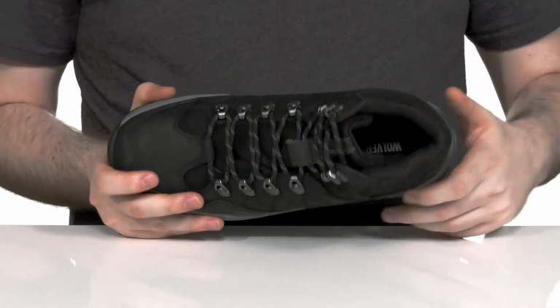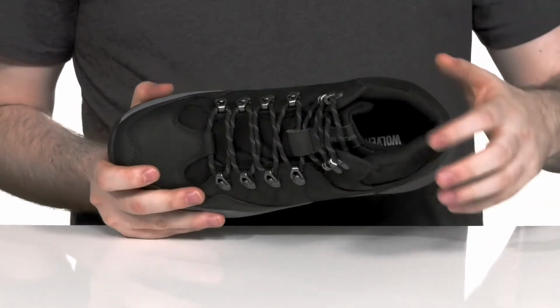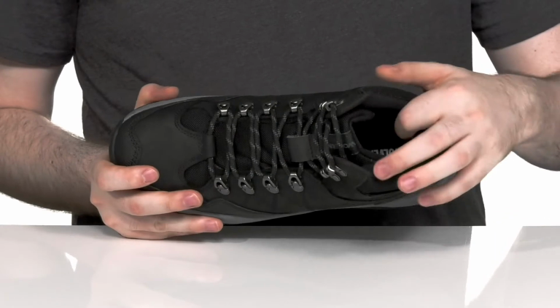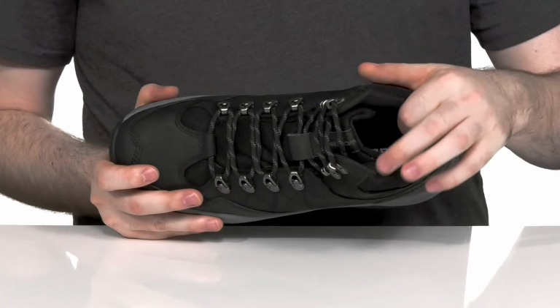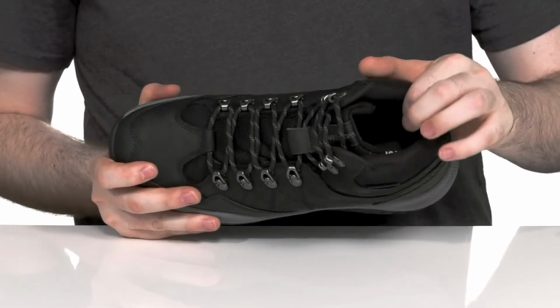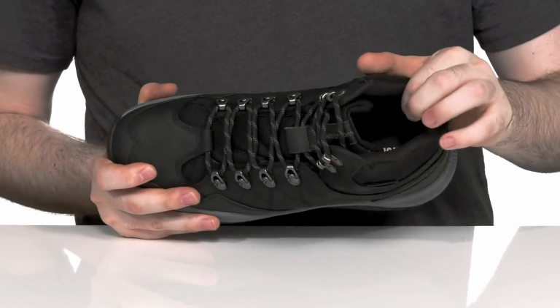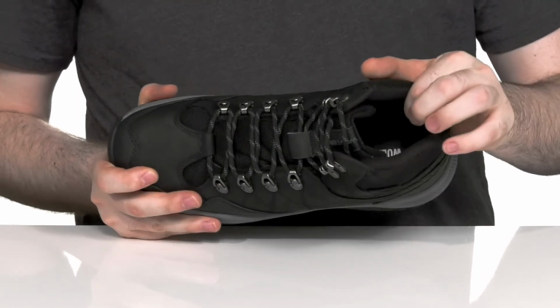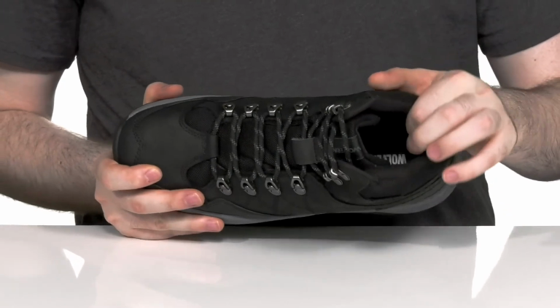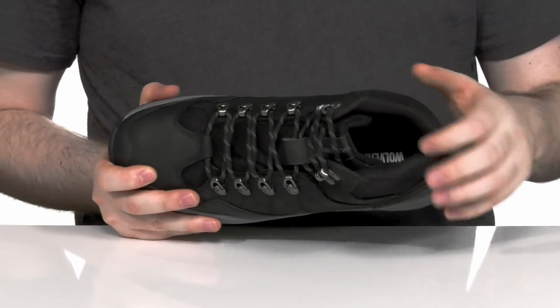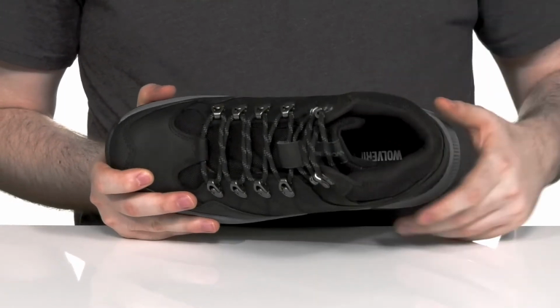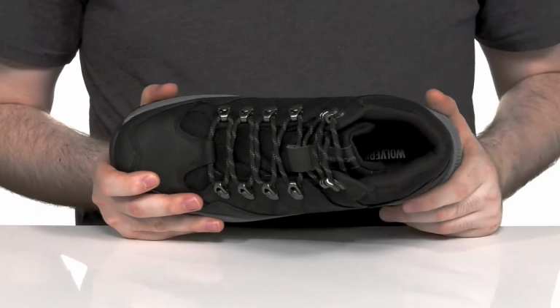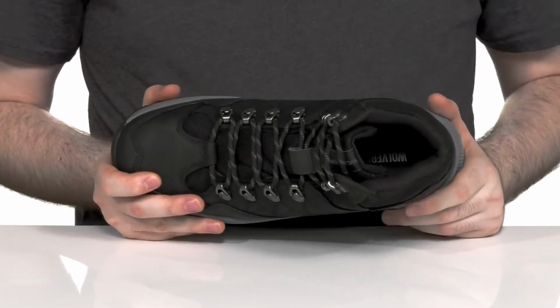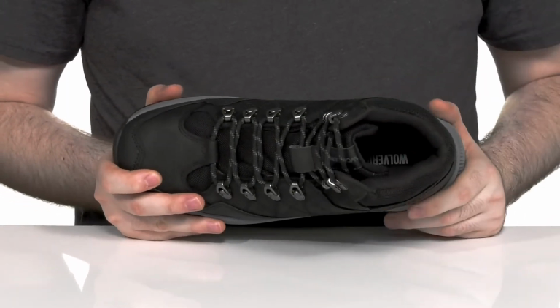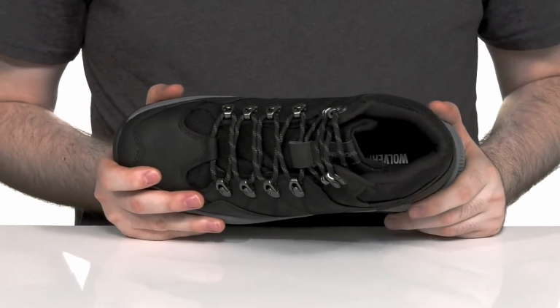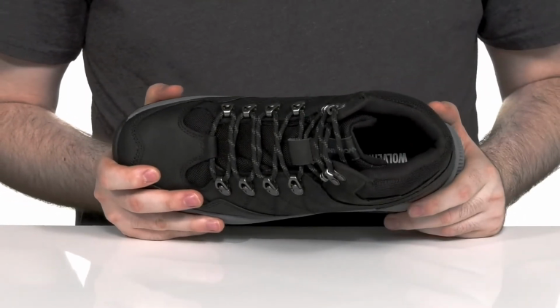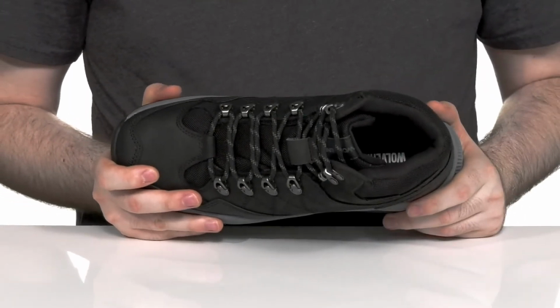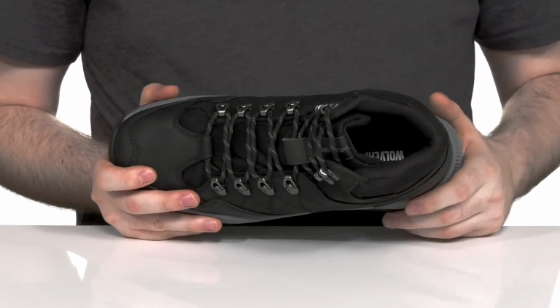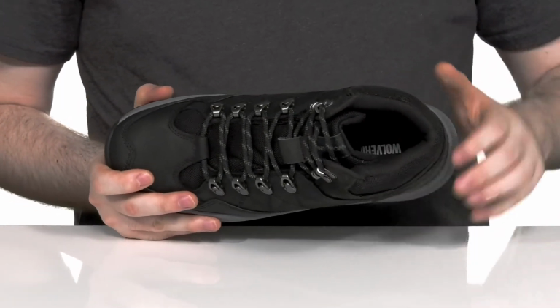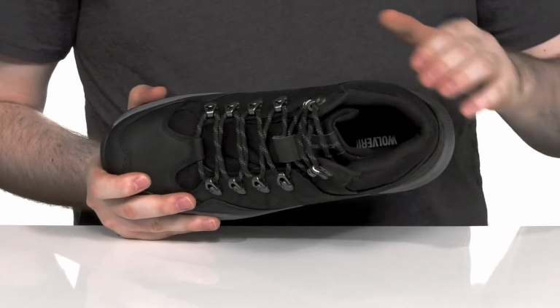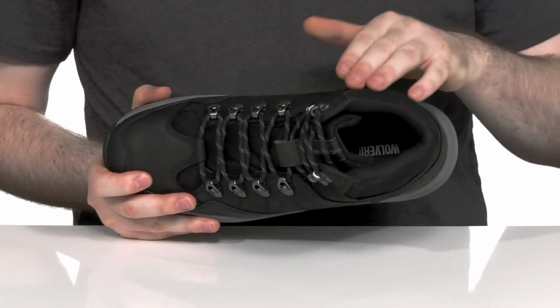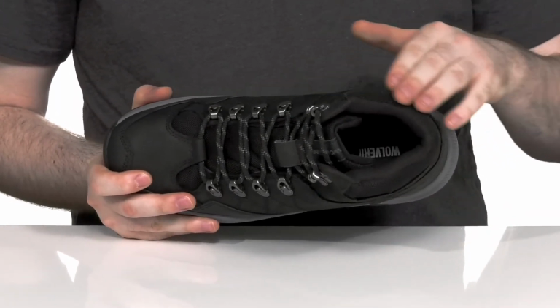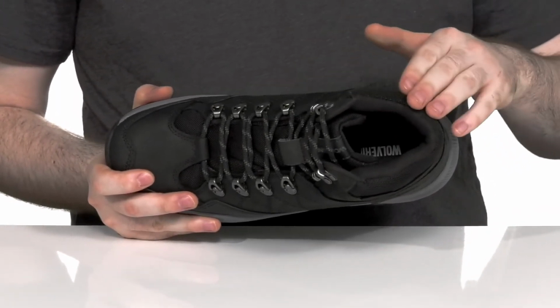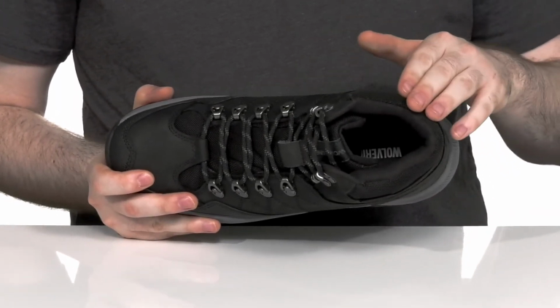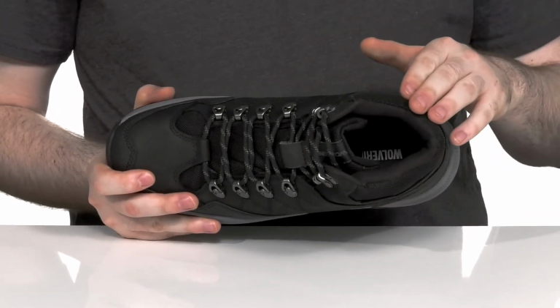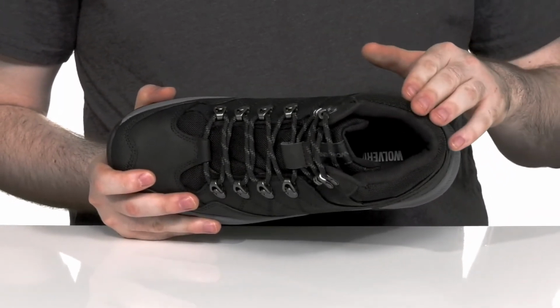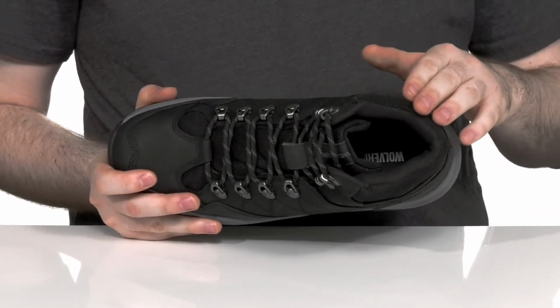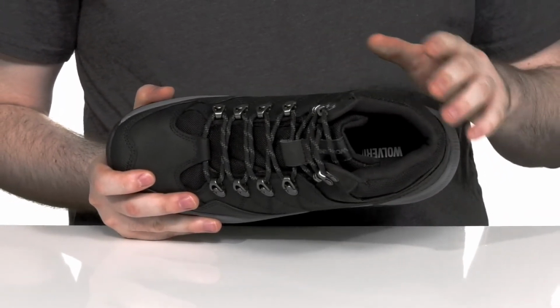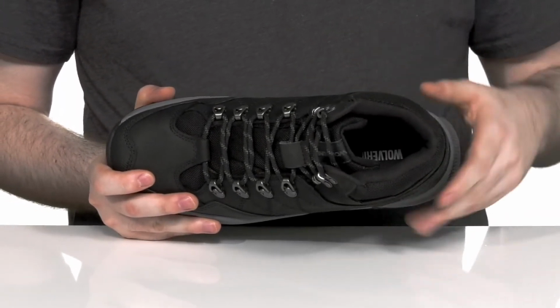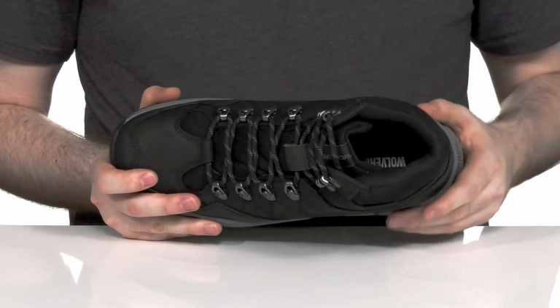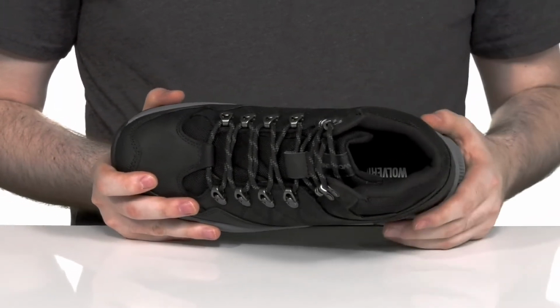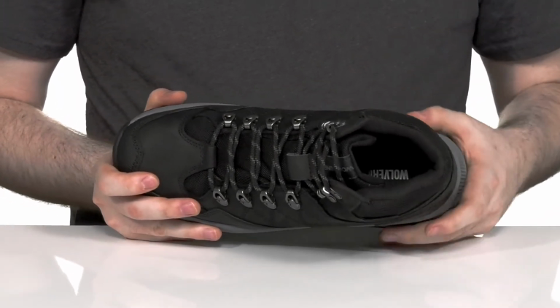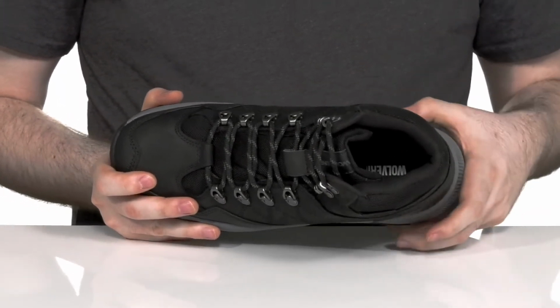The foam footbed in the bottom is going to add some more support as well, and it's also moisture wicking to make sure it stays fresh.